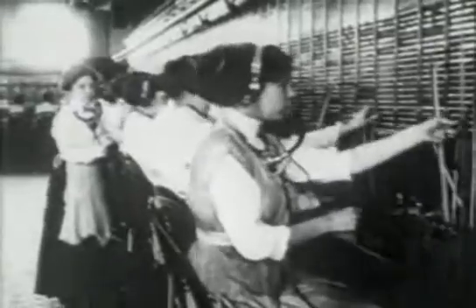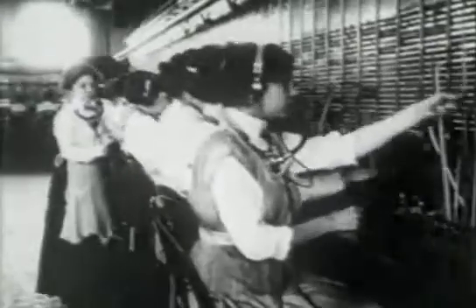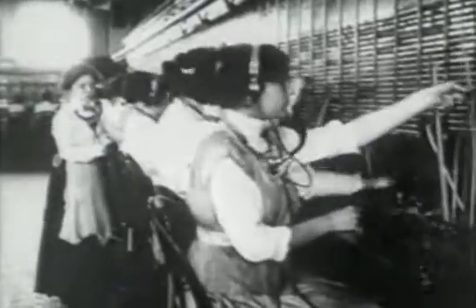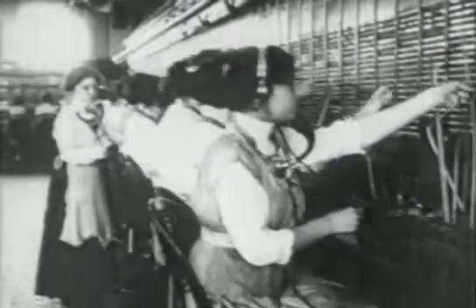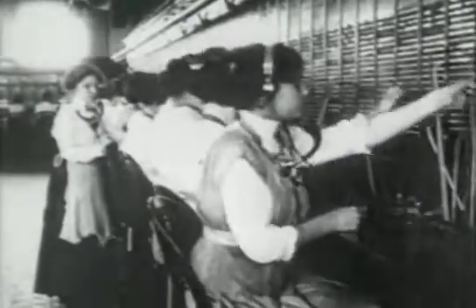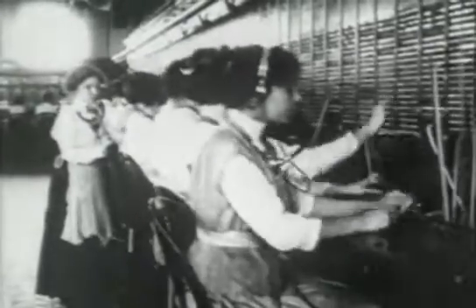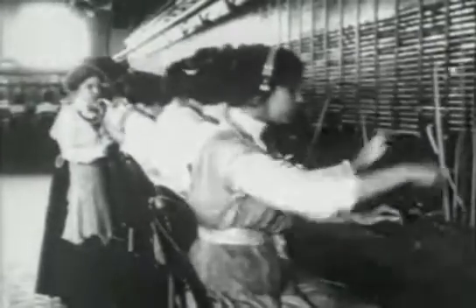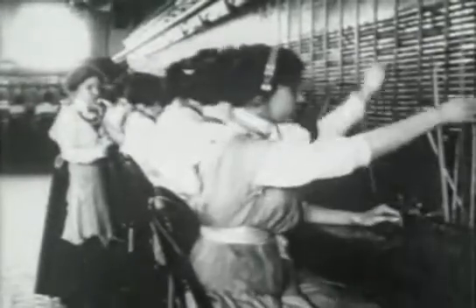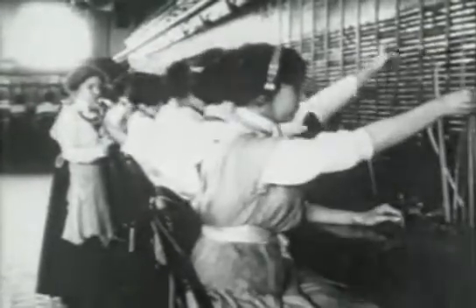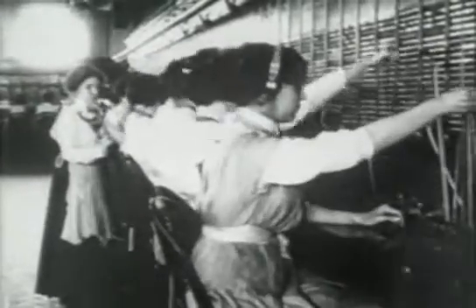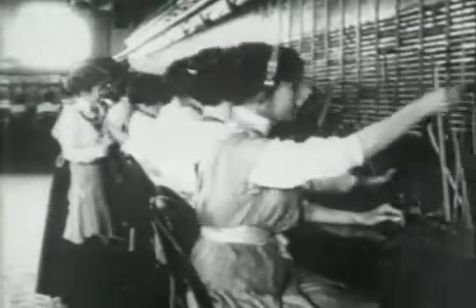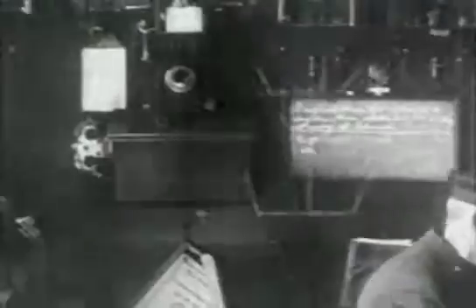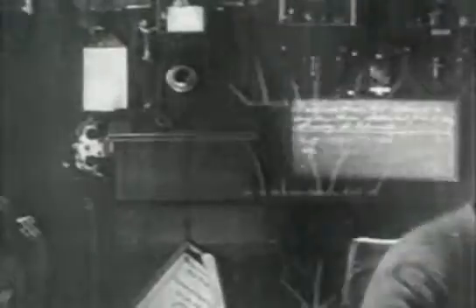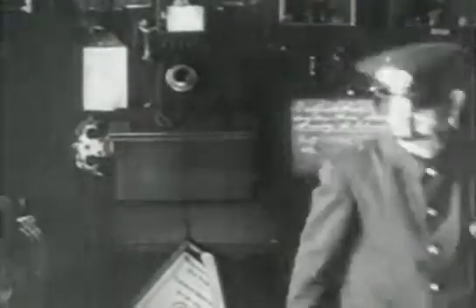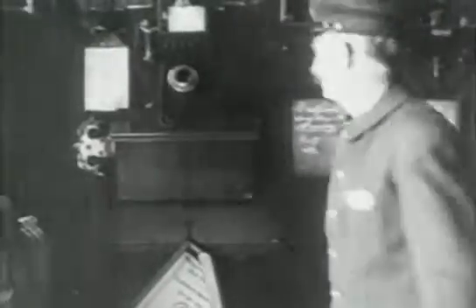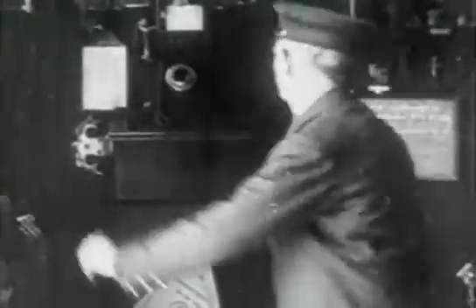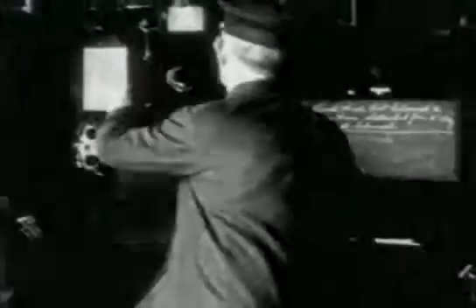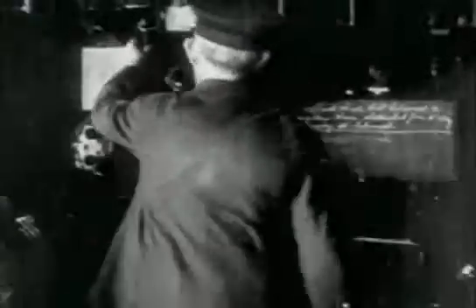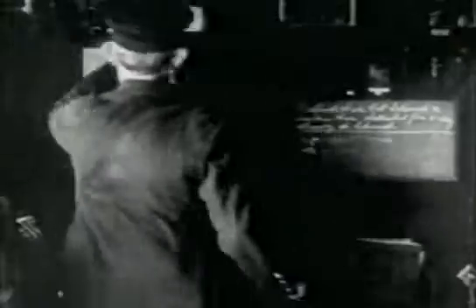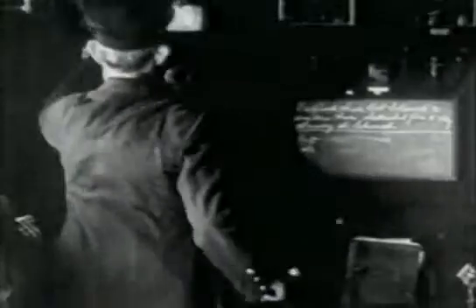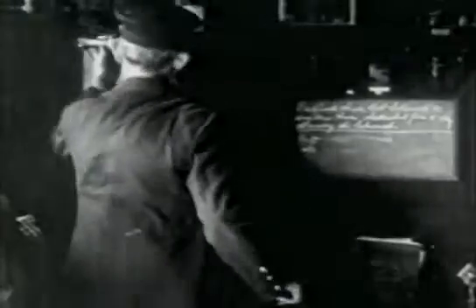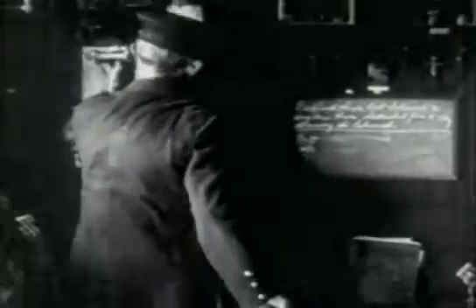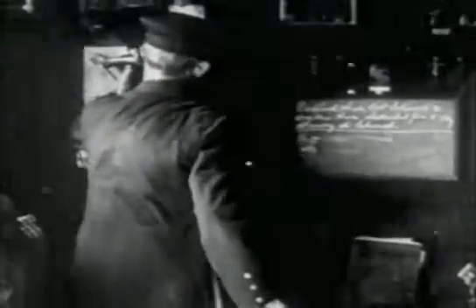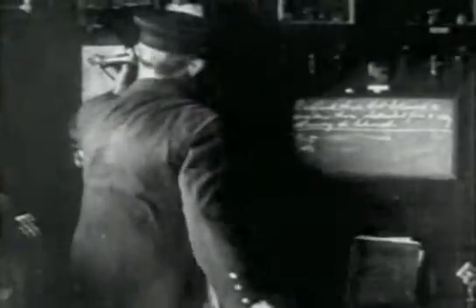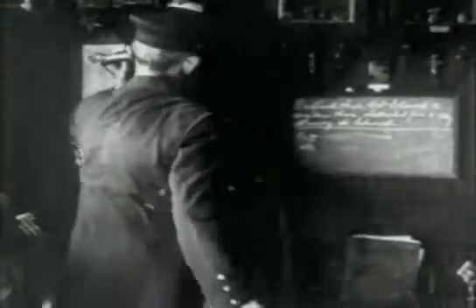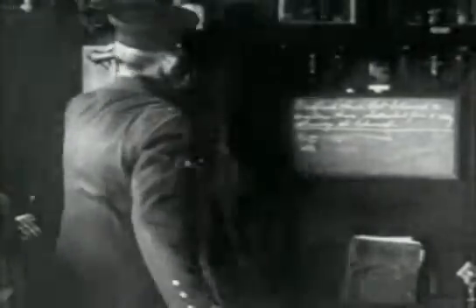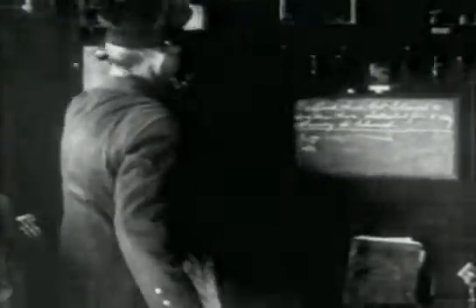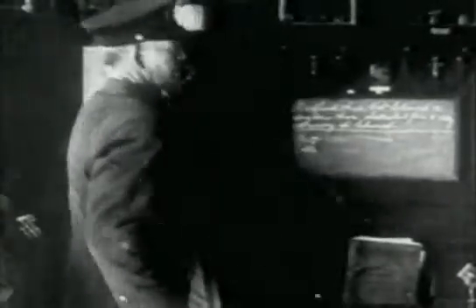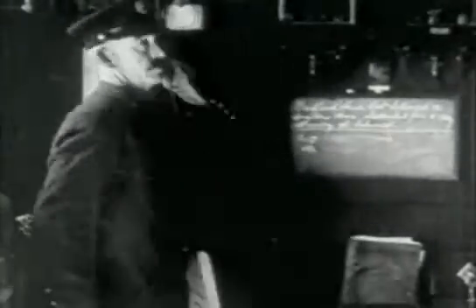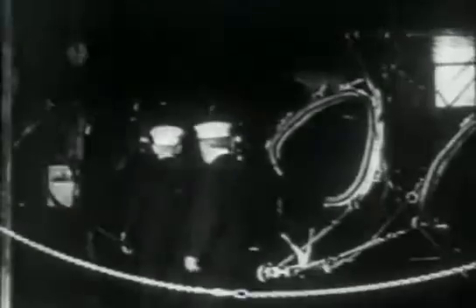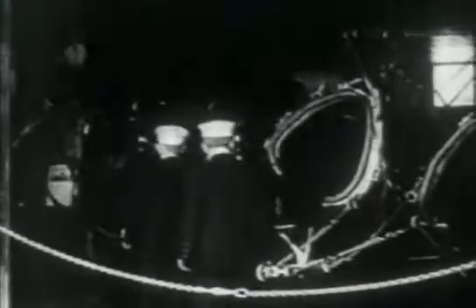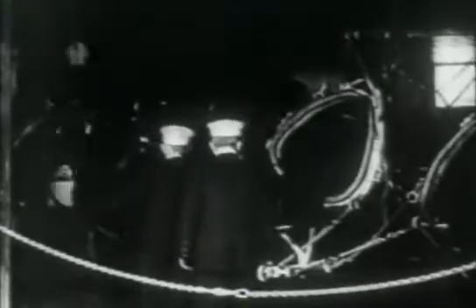At first, the telephone companies had to stress its usefulness in emergencies, because so few people had phones that they weren't much use for anything else.